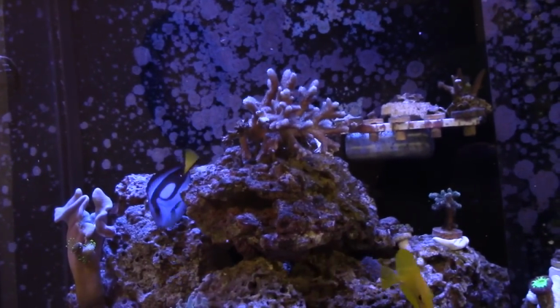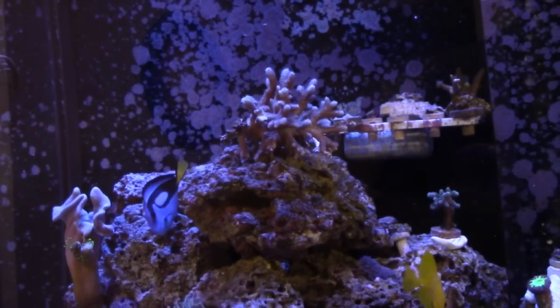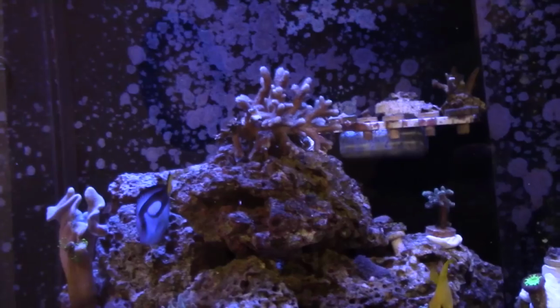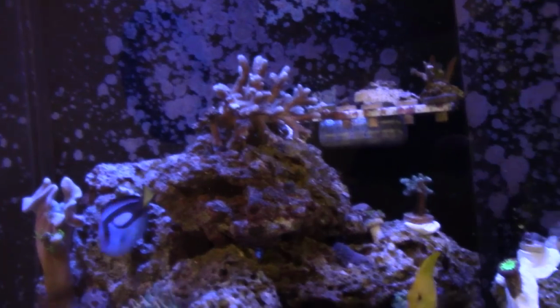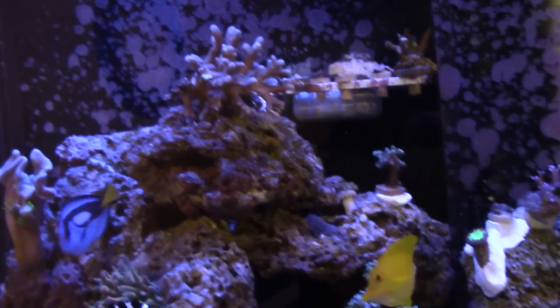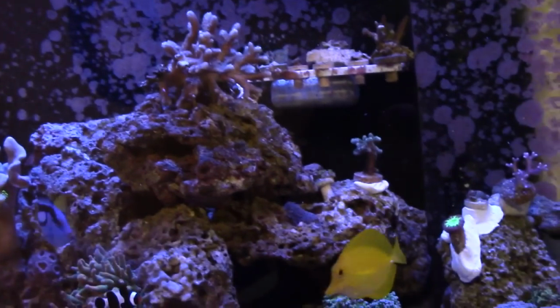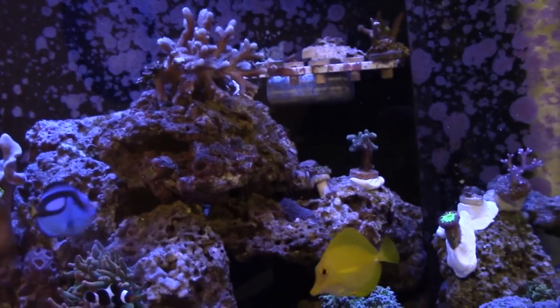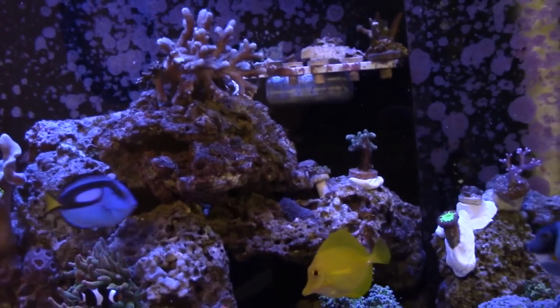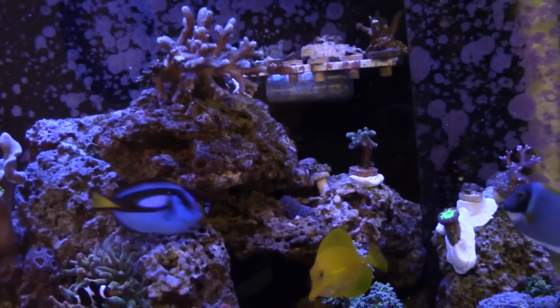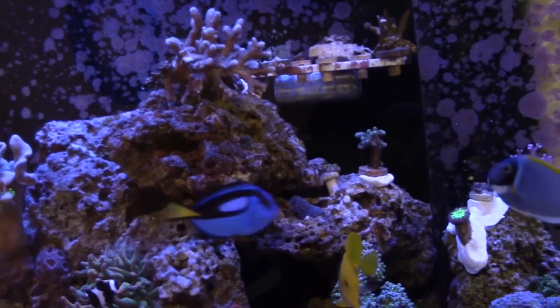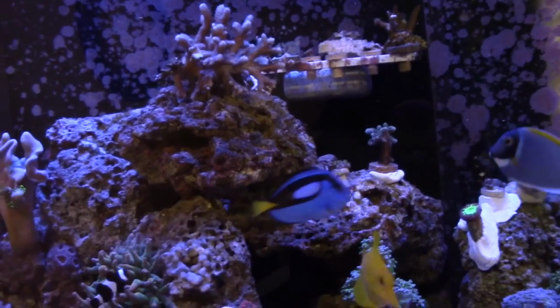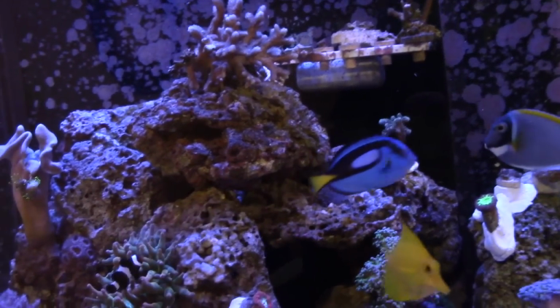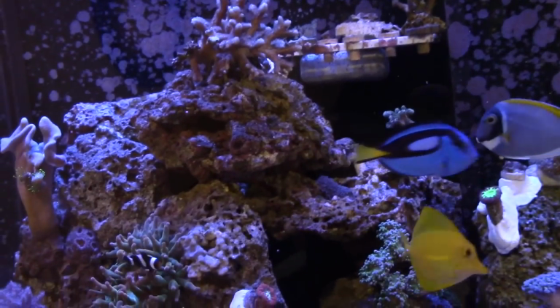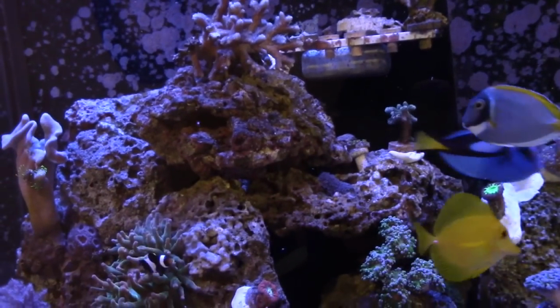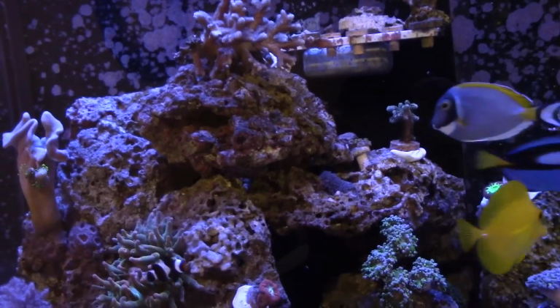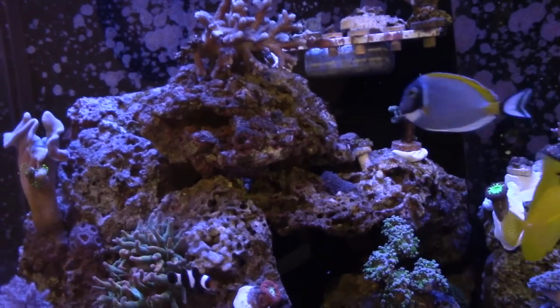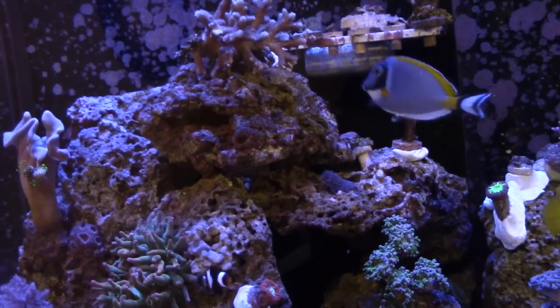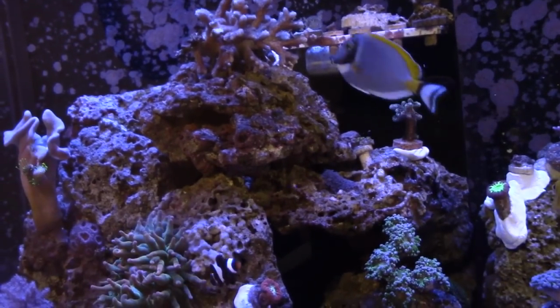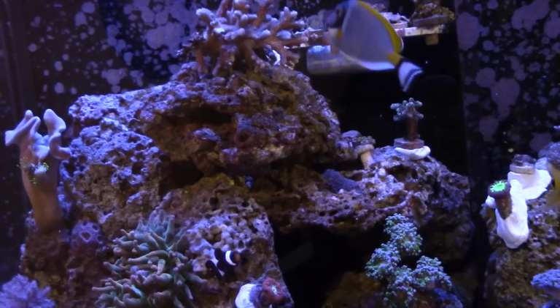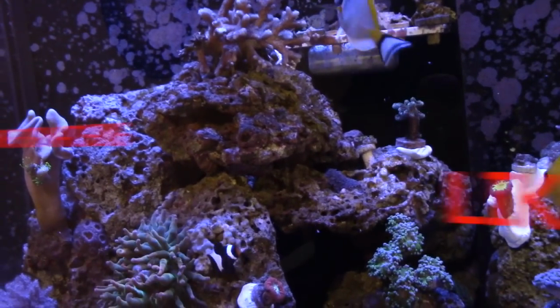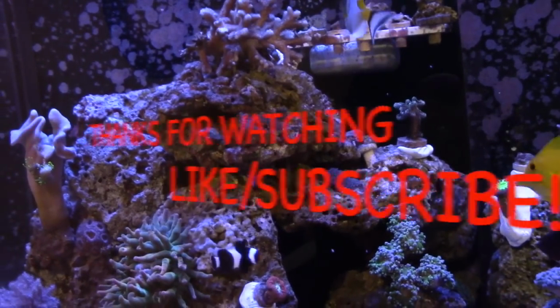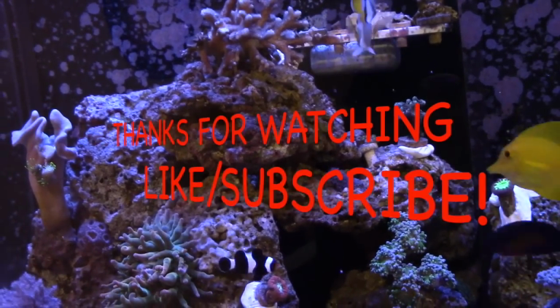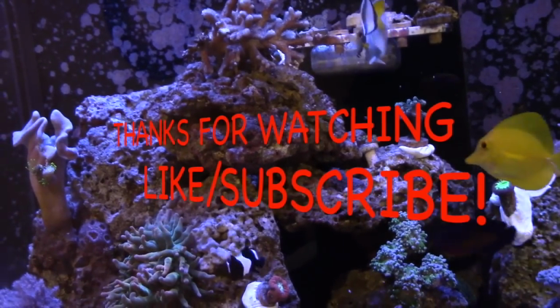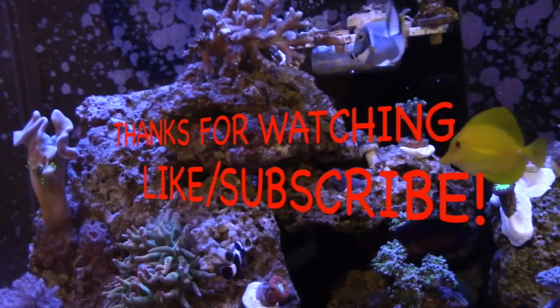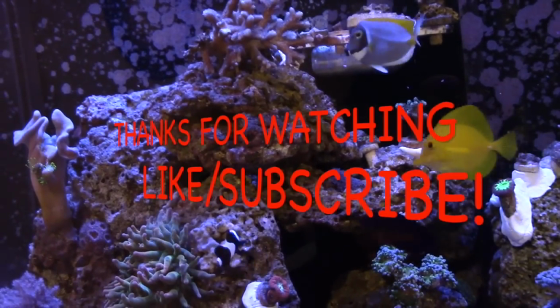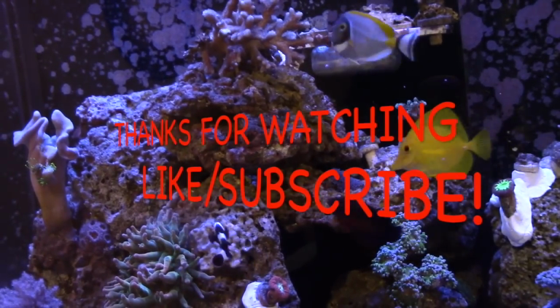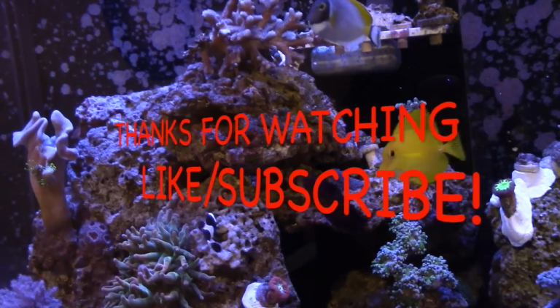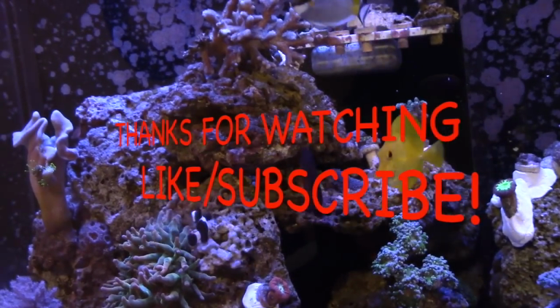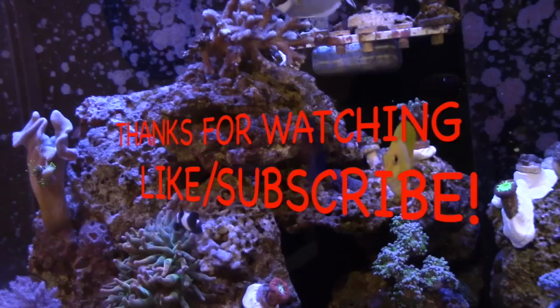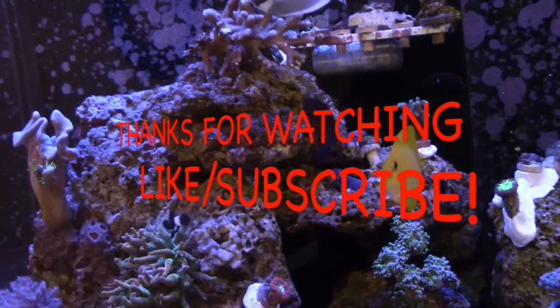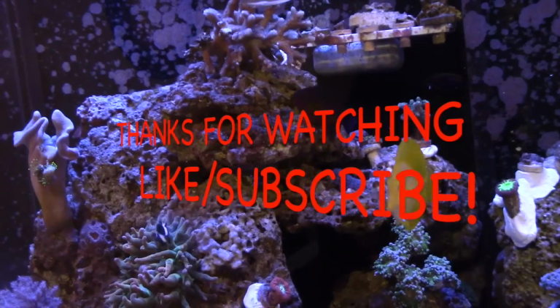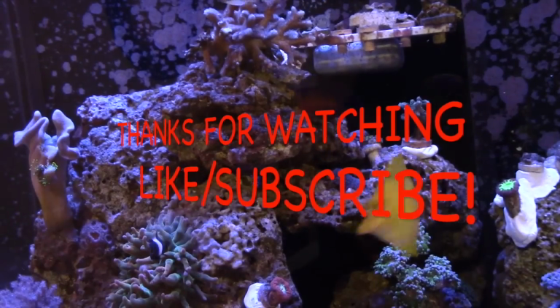And you know, it's free. Hope you liked the video guys, don't forget to like and subscribe, and thanks for watching. You guys take care.